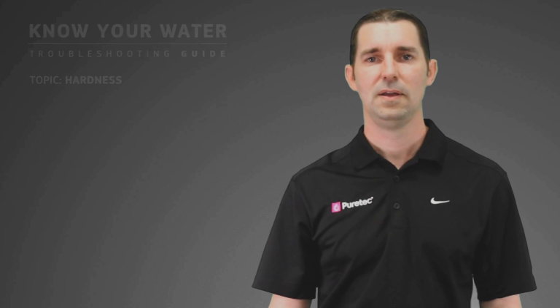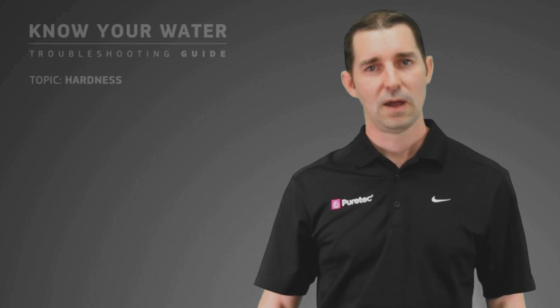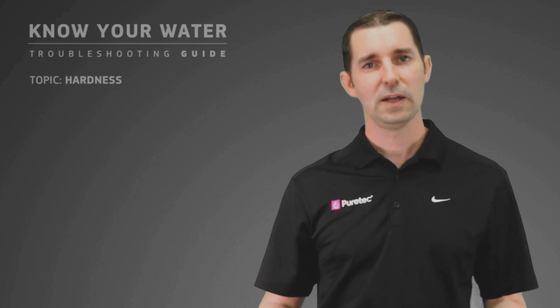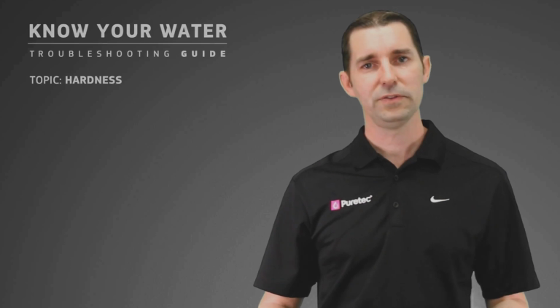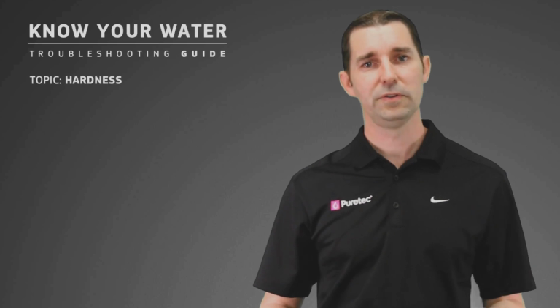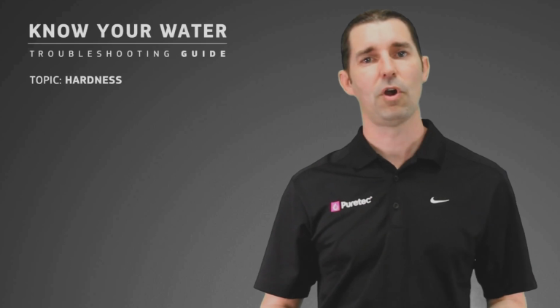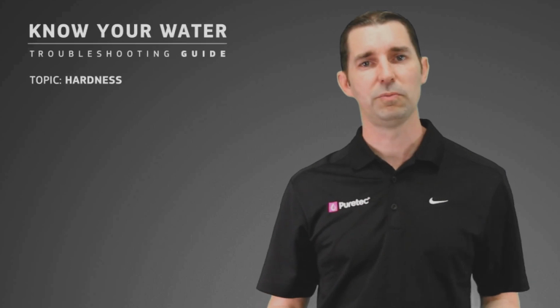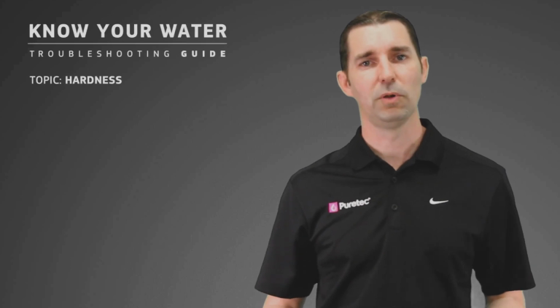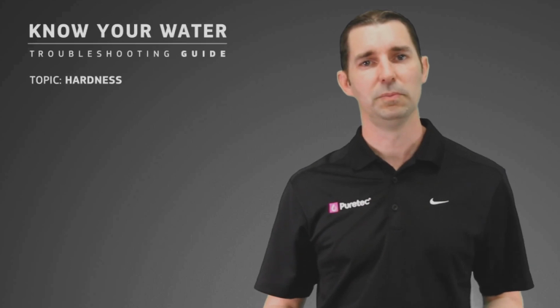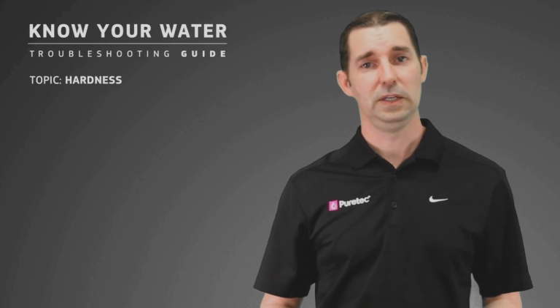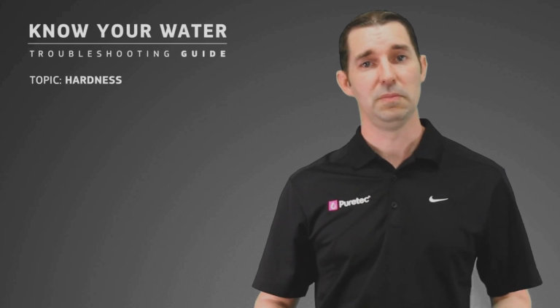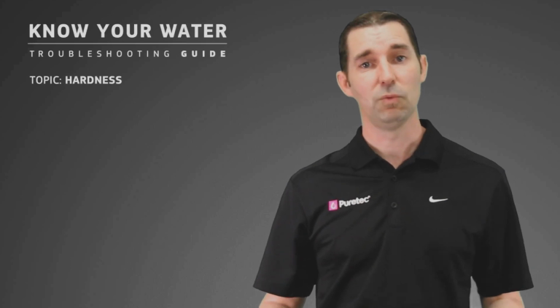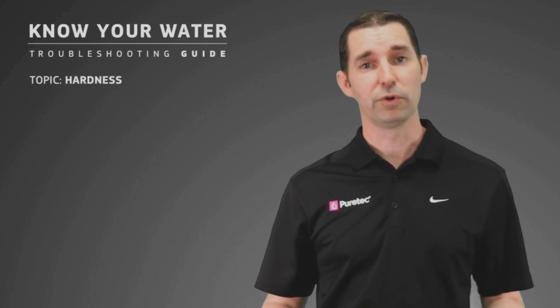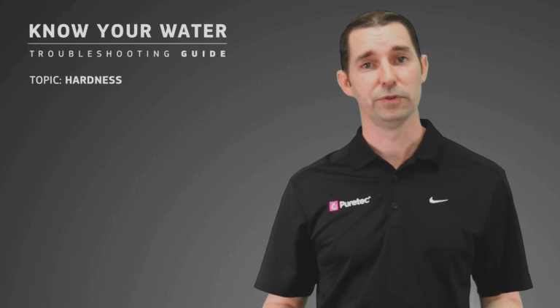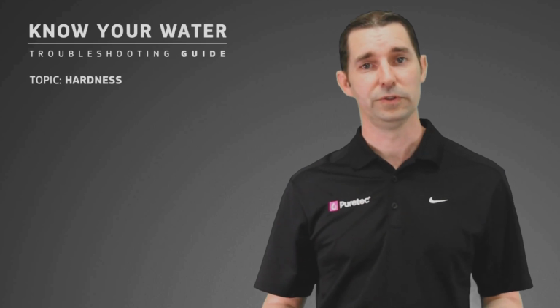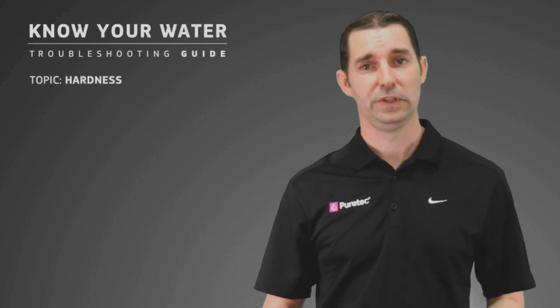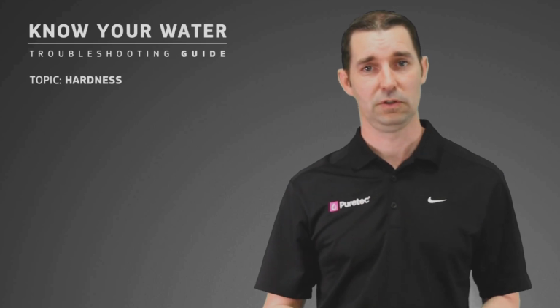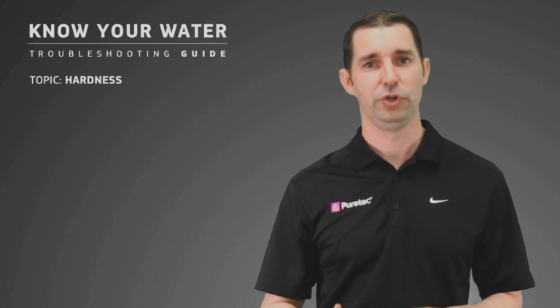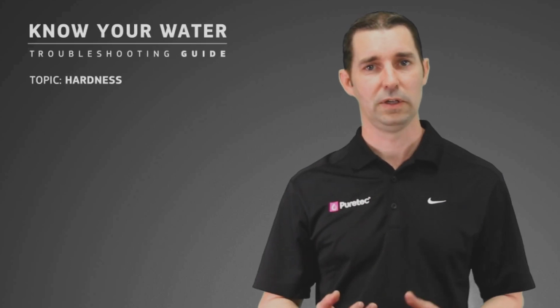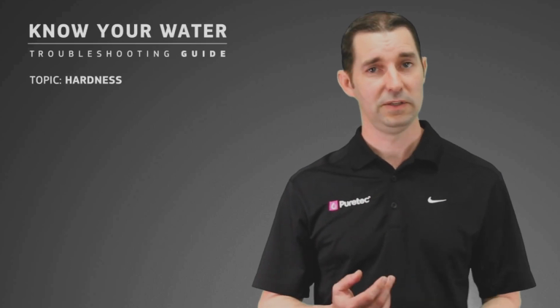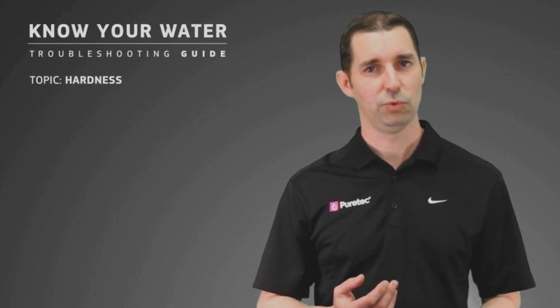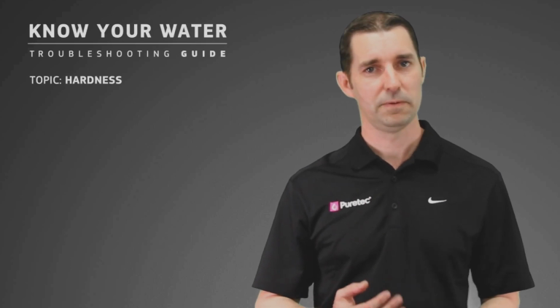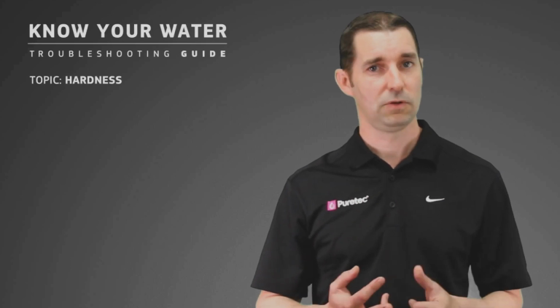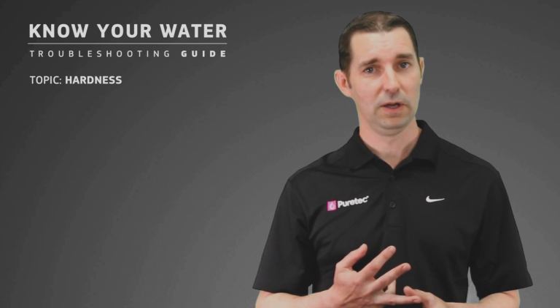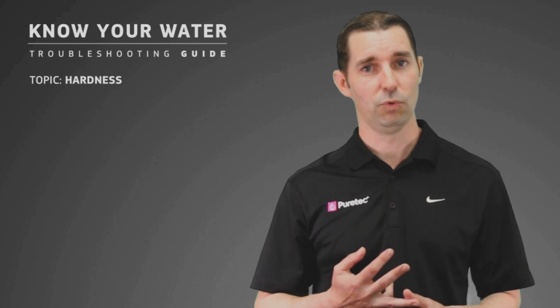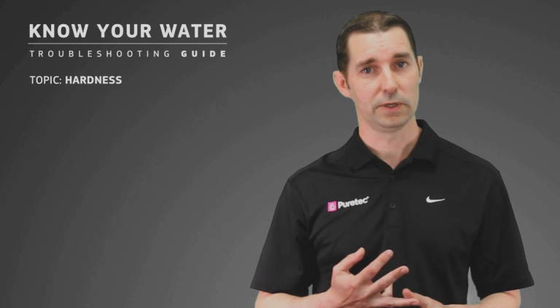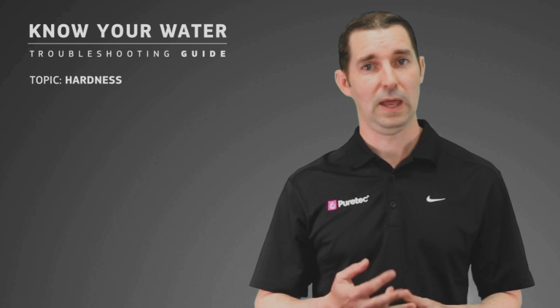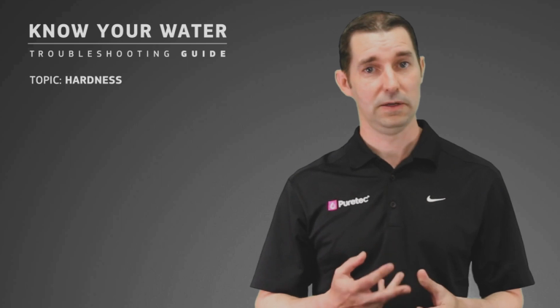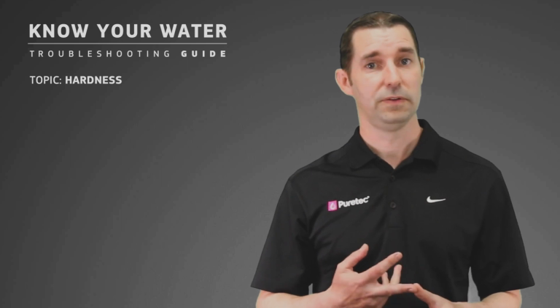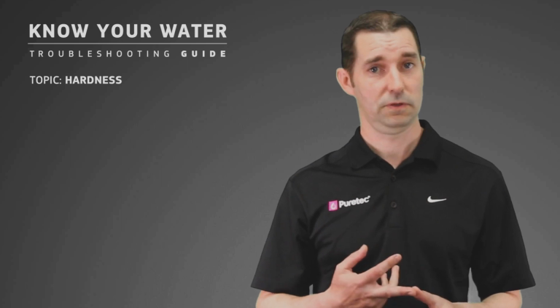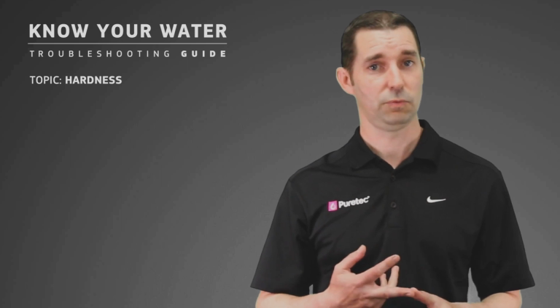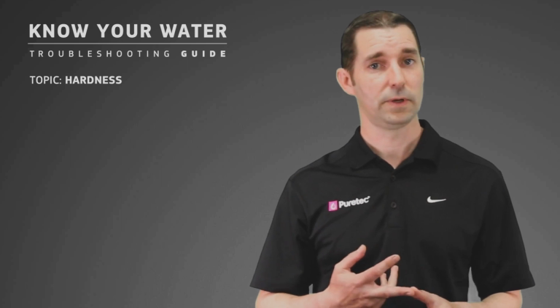Hardness is a common problem in many water sources including mains water, ground water and surface water.